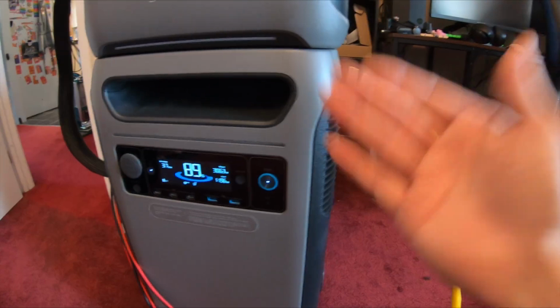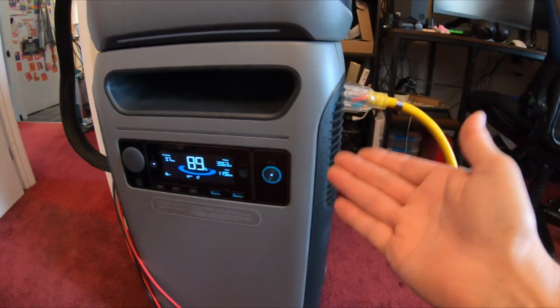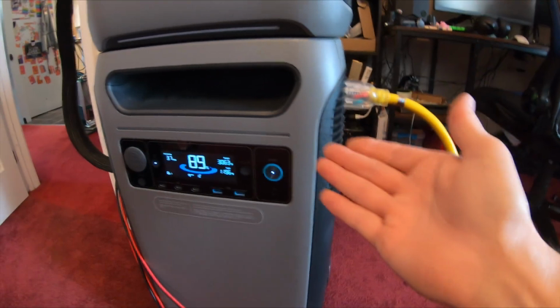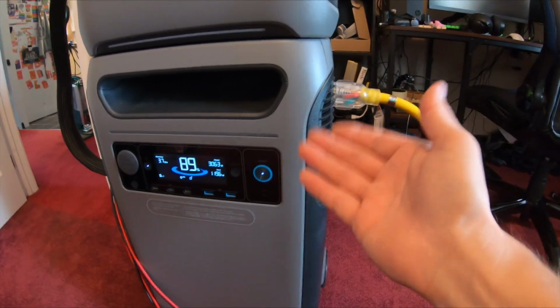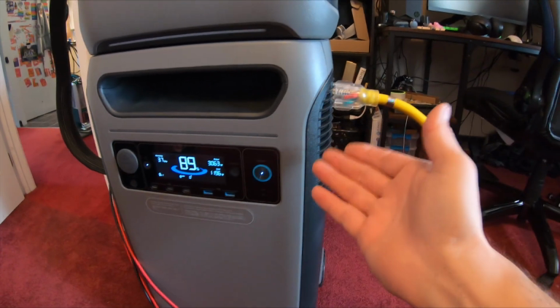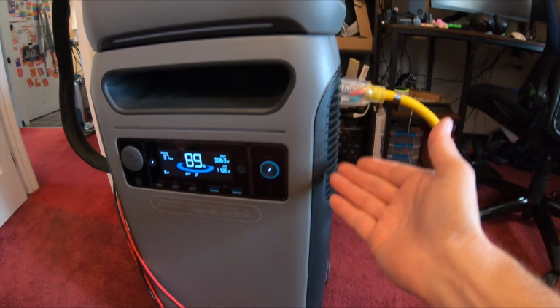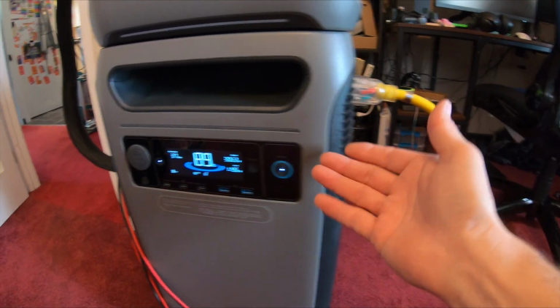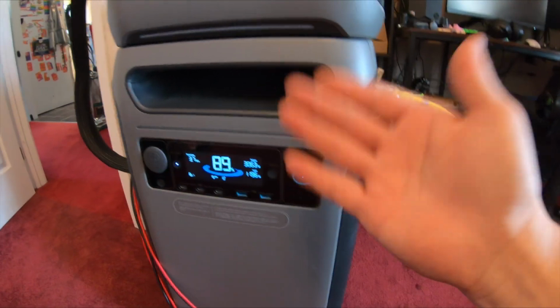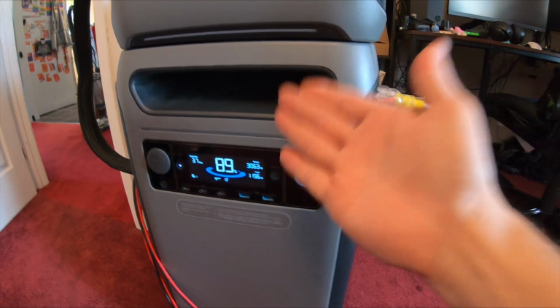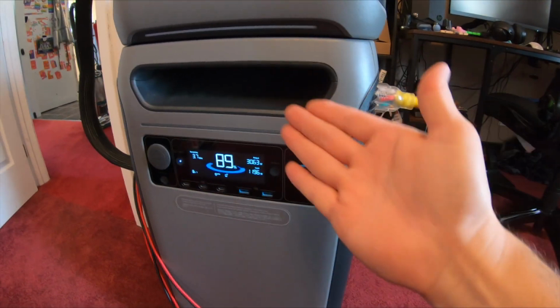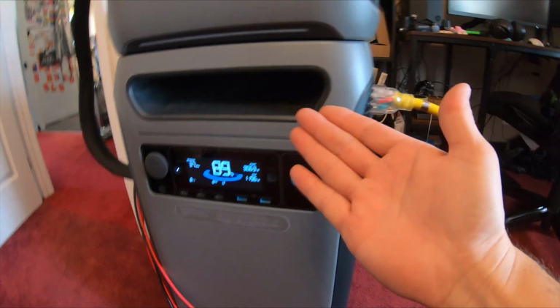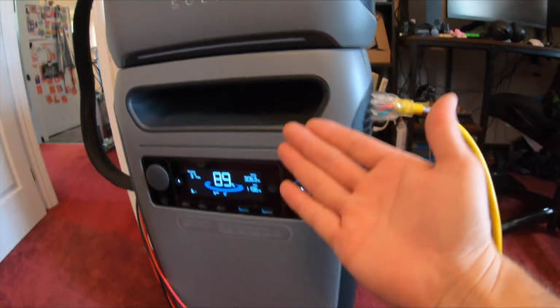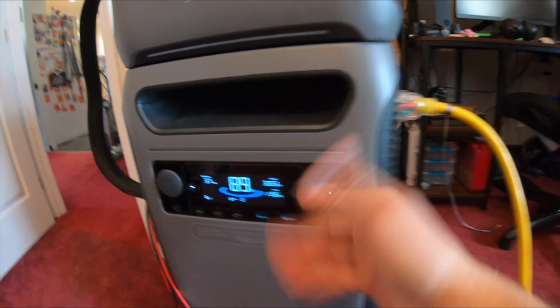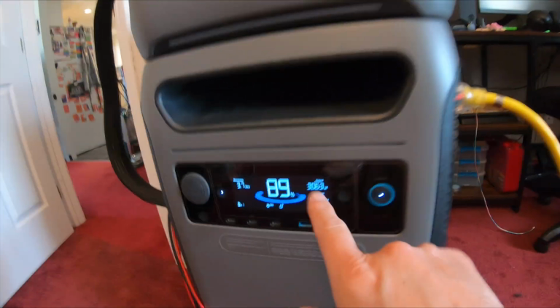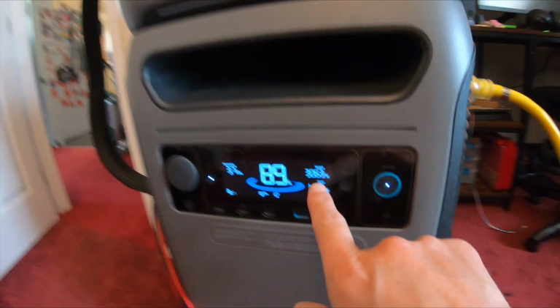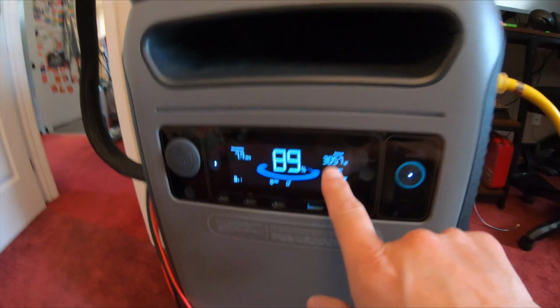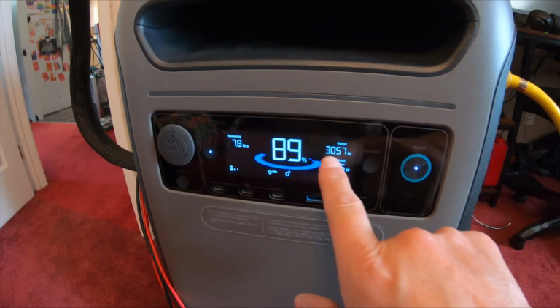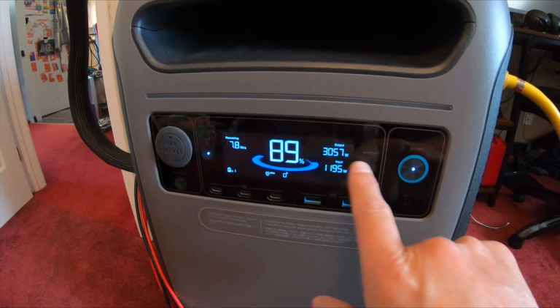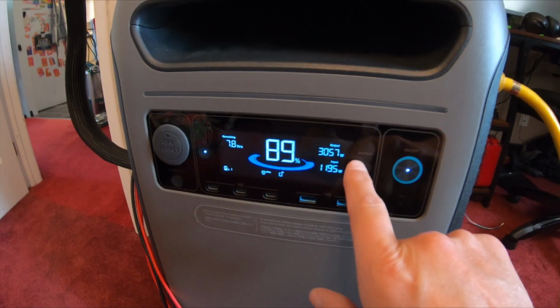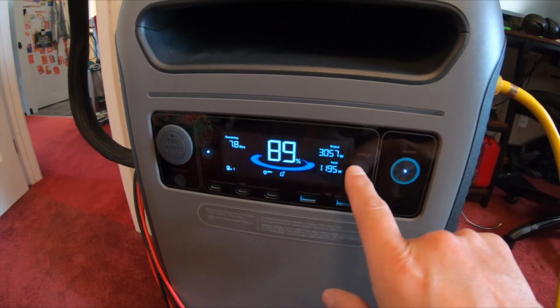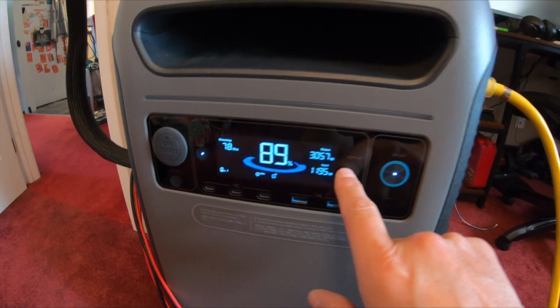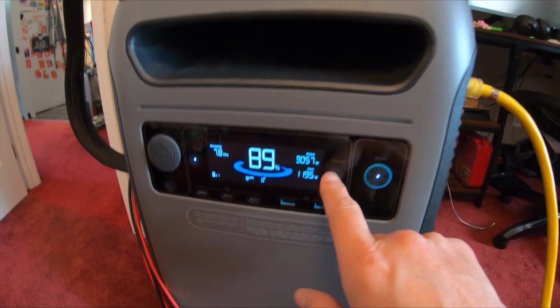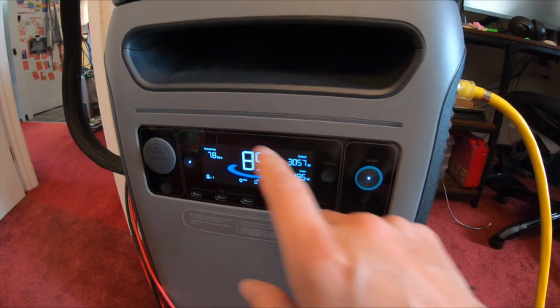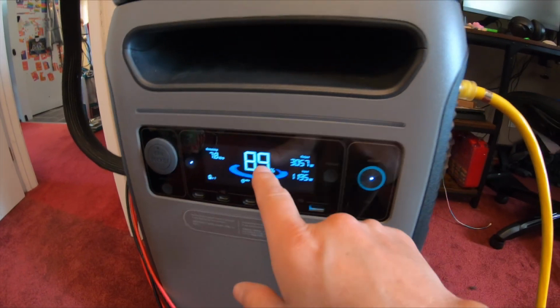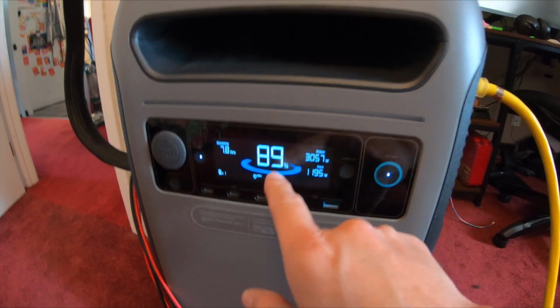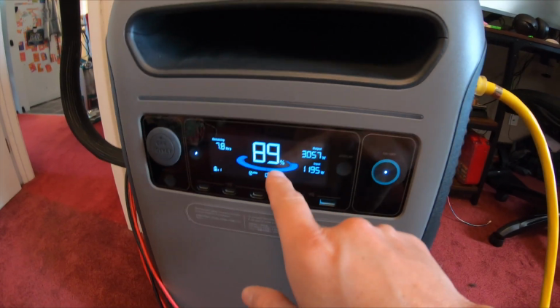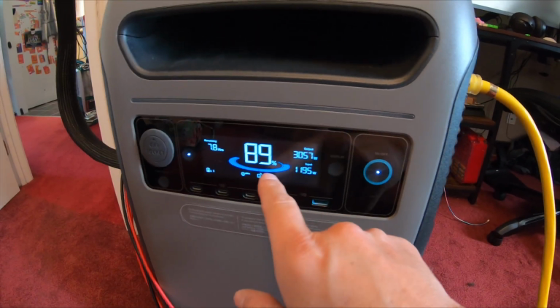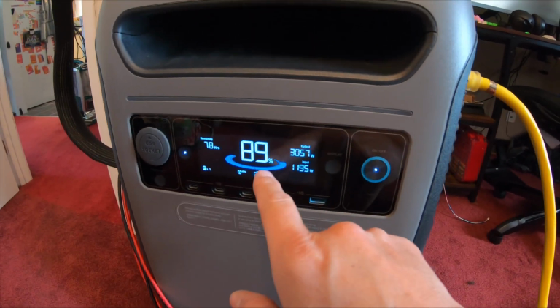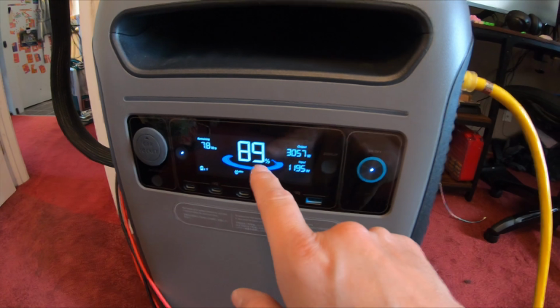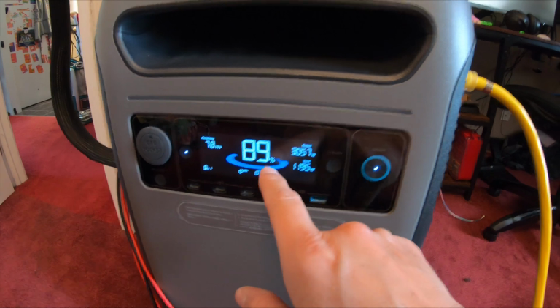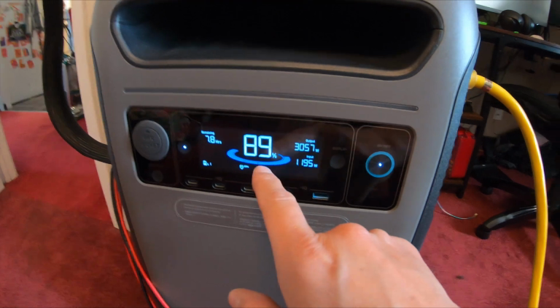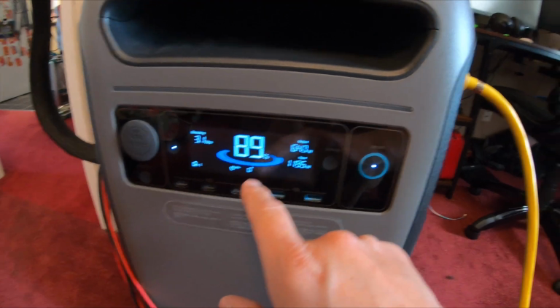Just know that if you're drawing a lot of wattage — like 3,000 watts — you are going to drain this unit fairly quickly.